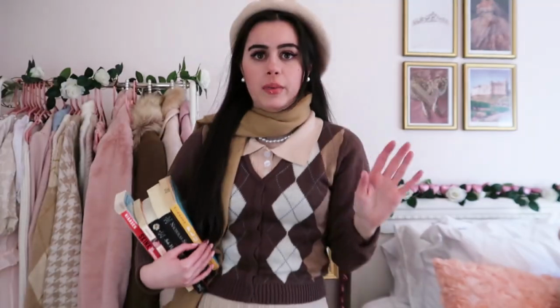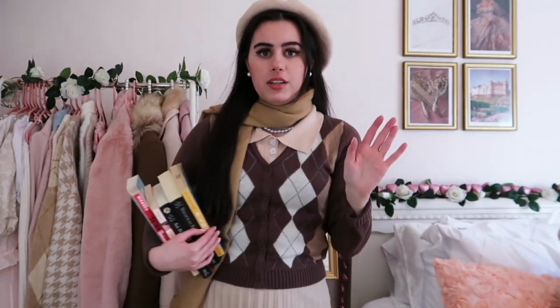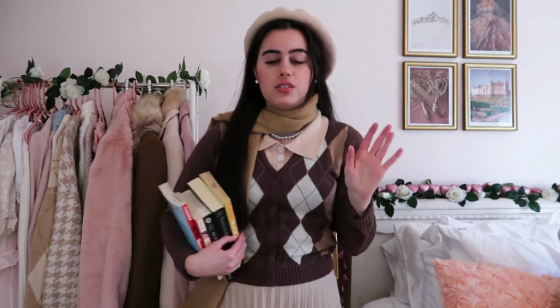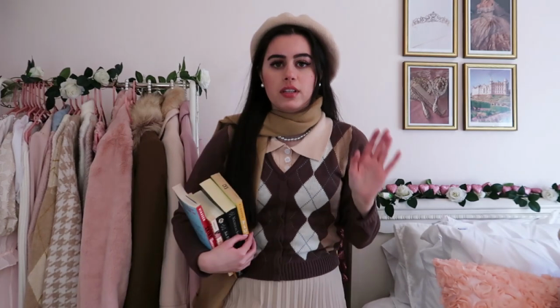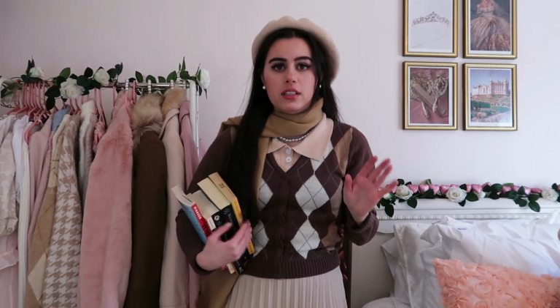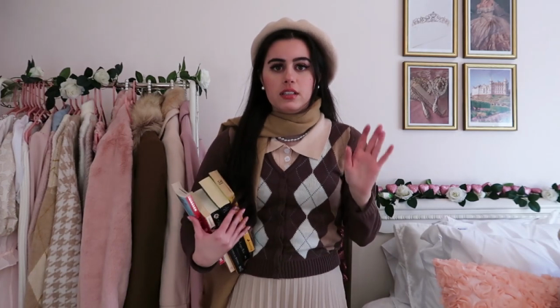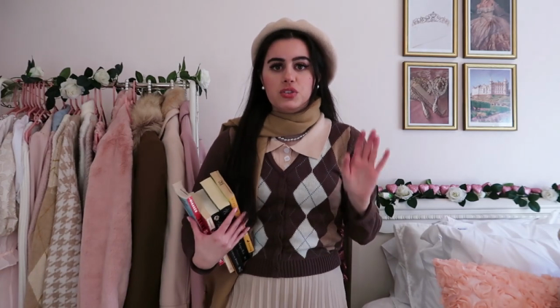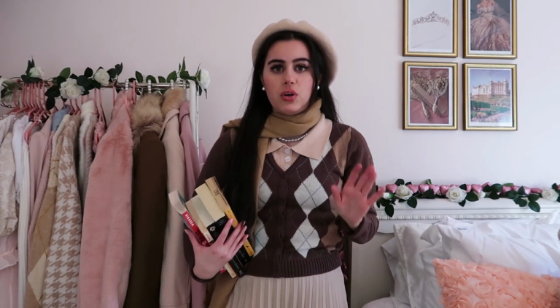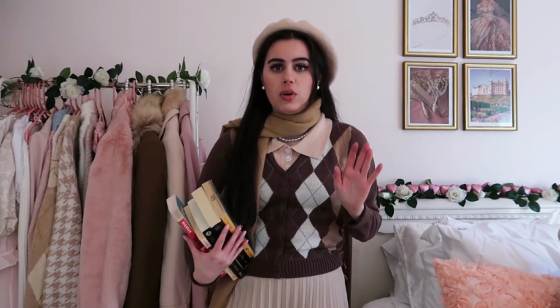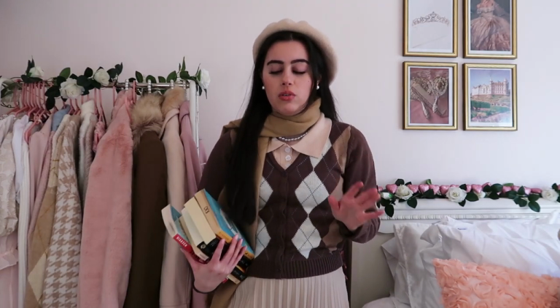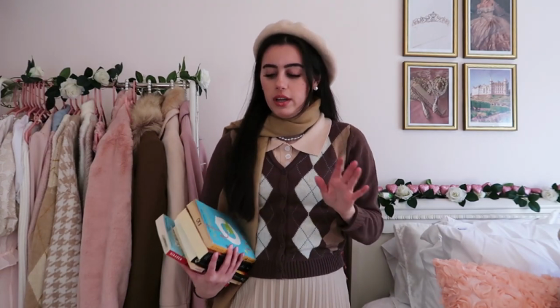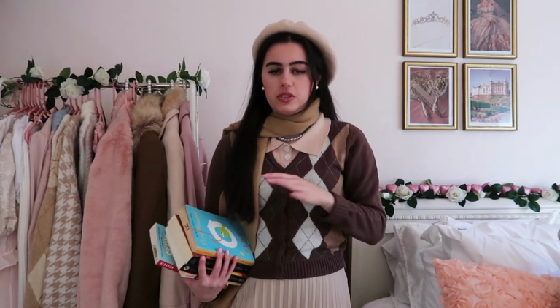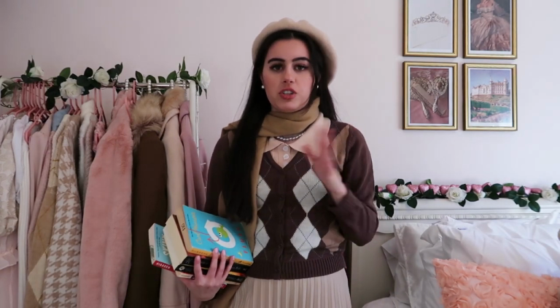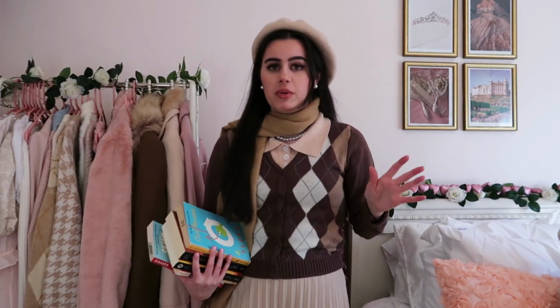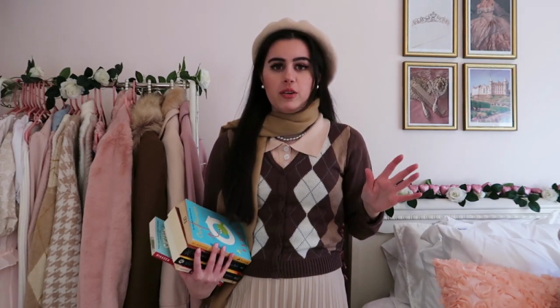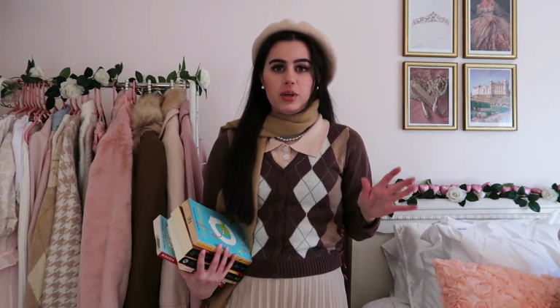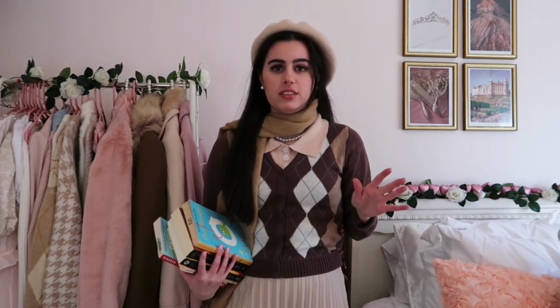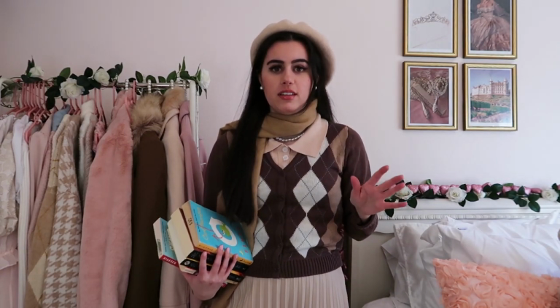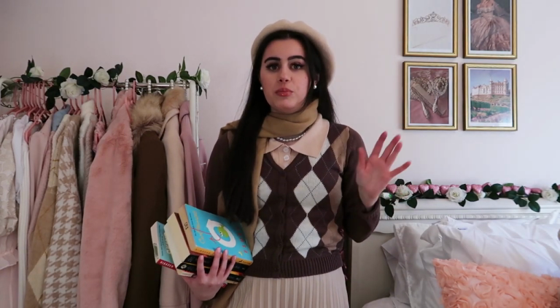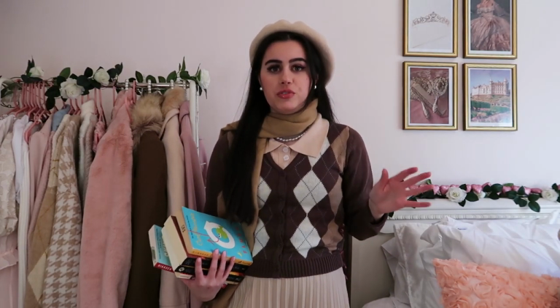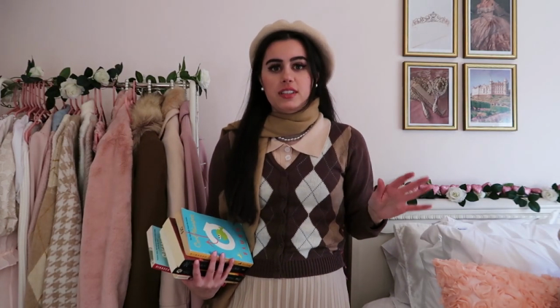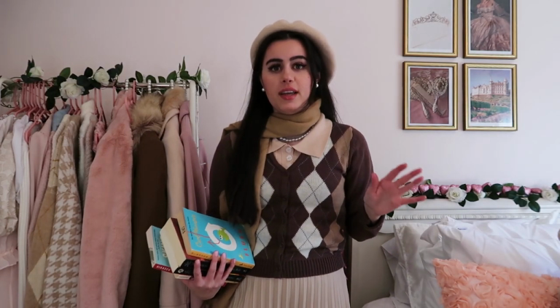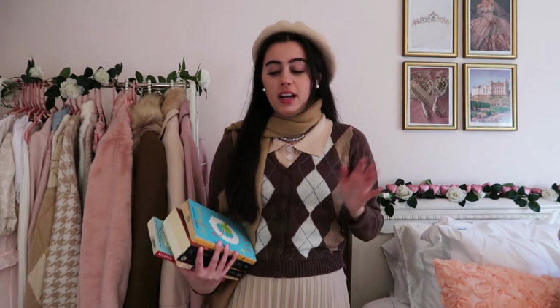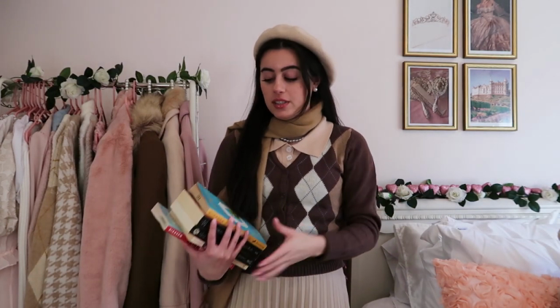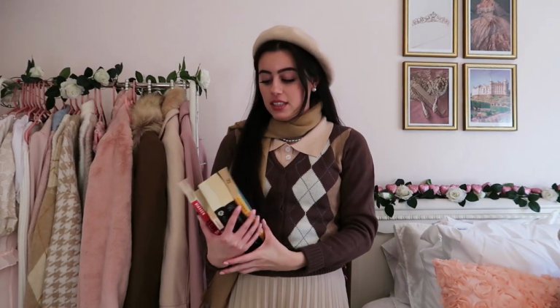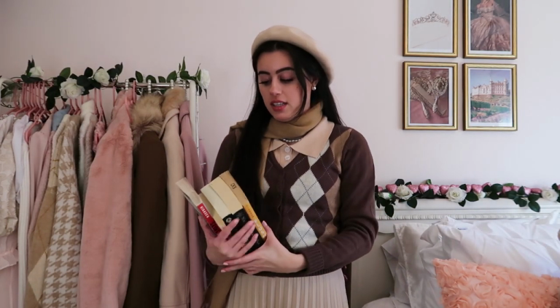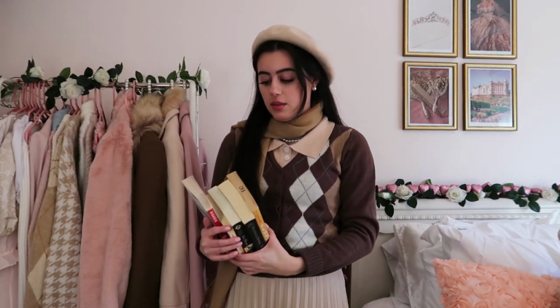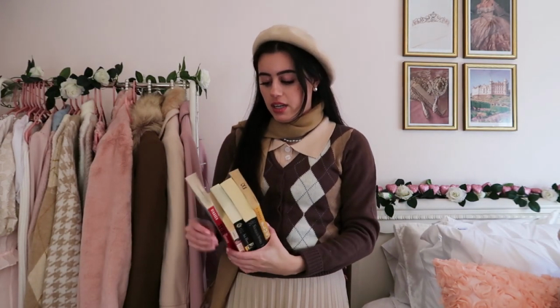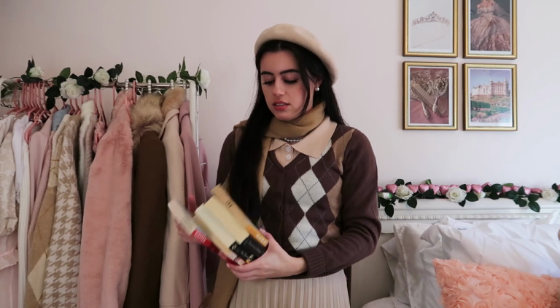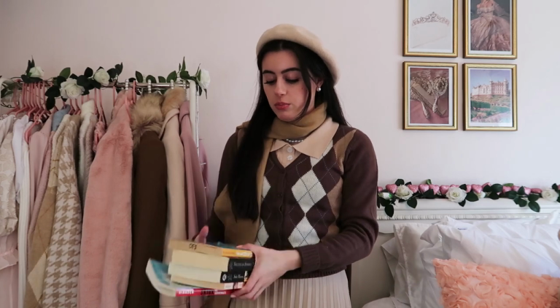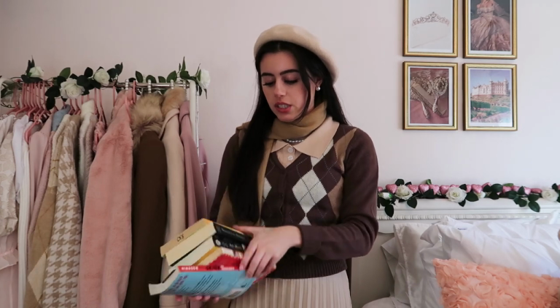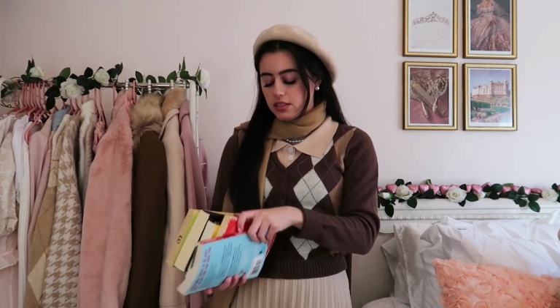Oh my gosh, it's literally so cold out. So shopping was the move for today. I did end up getting some books.